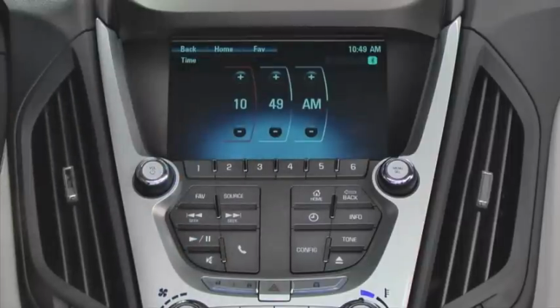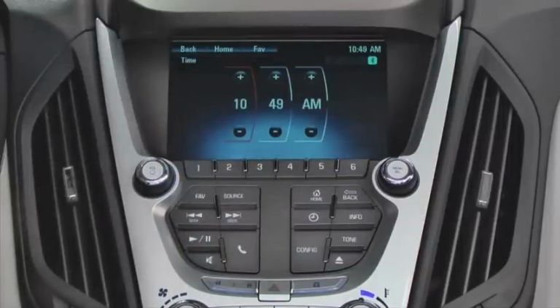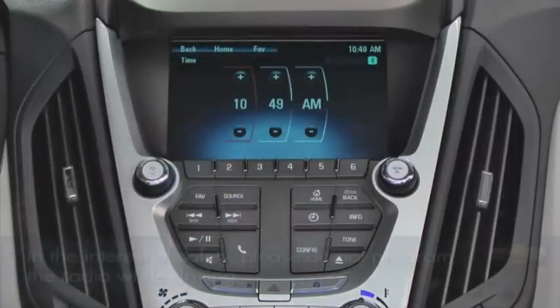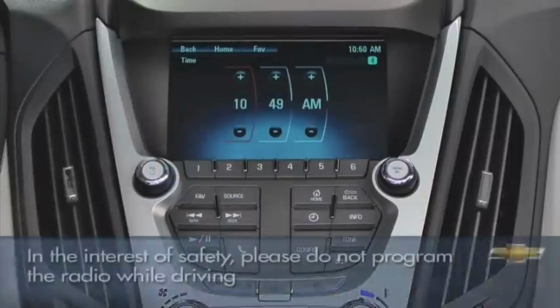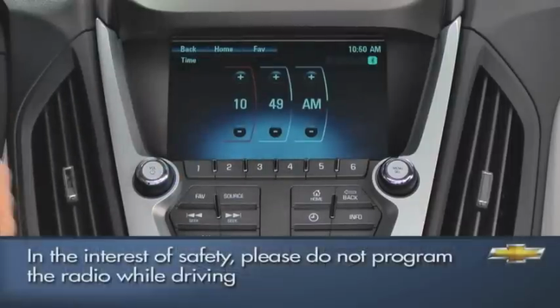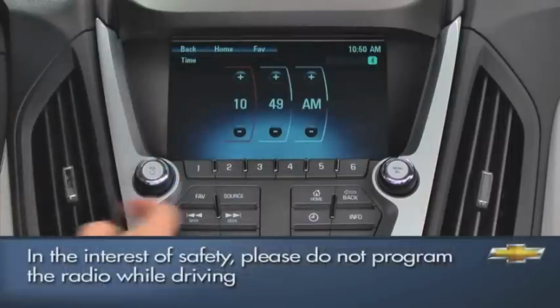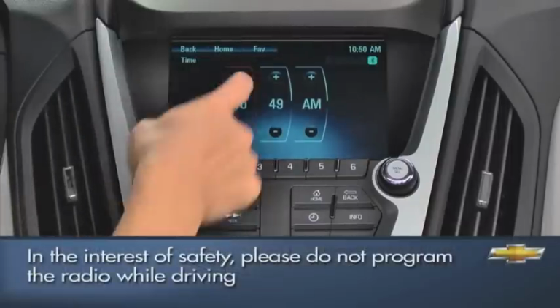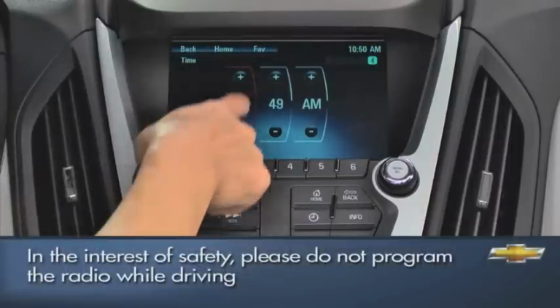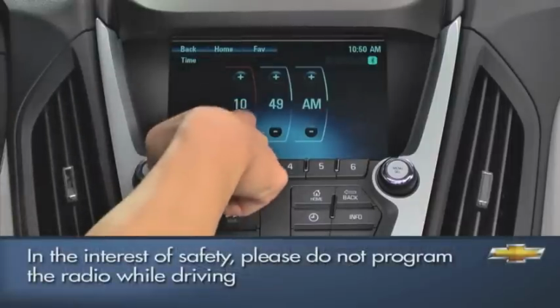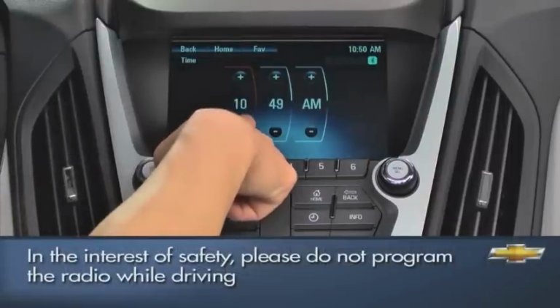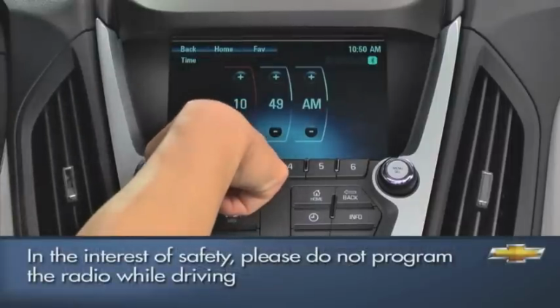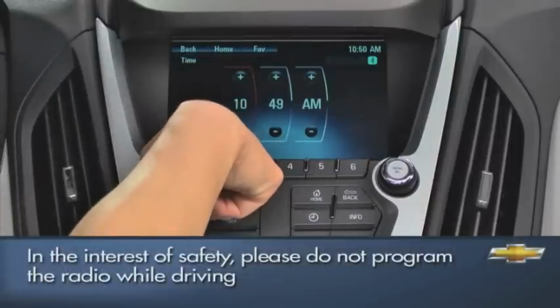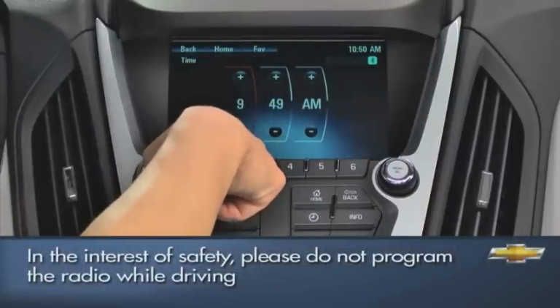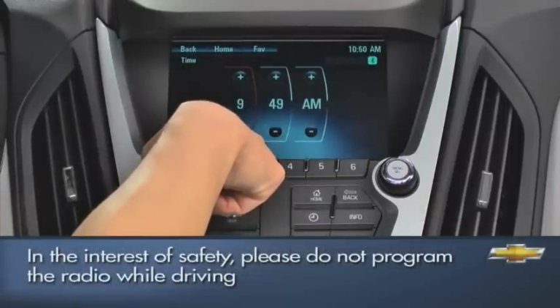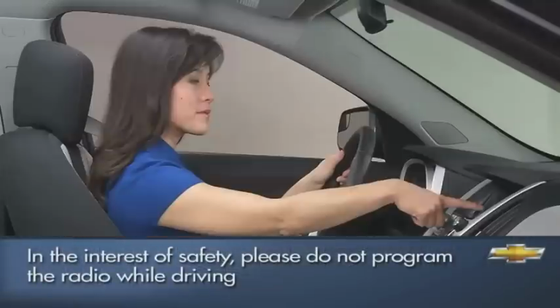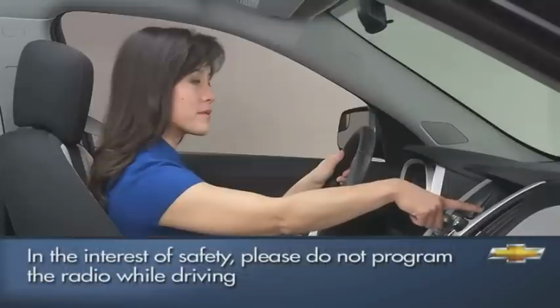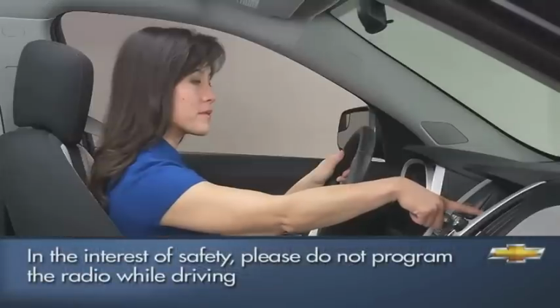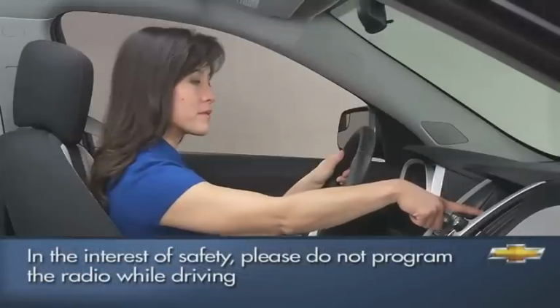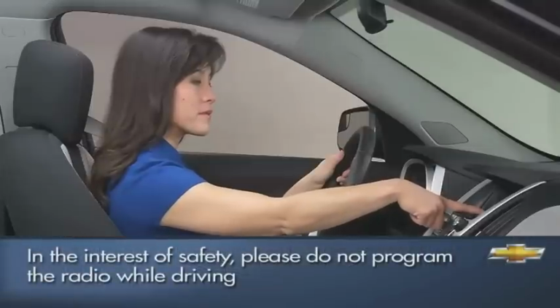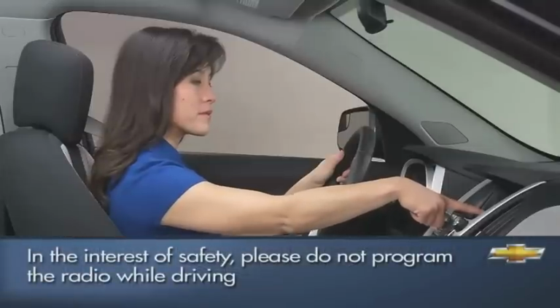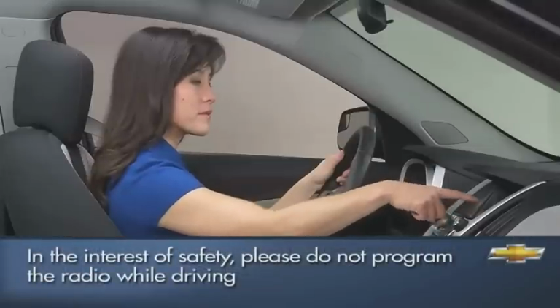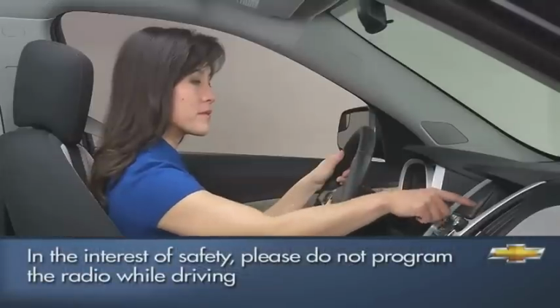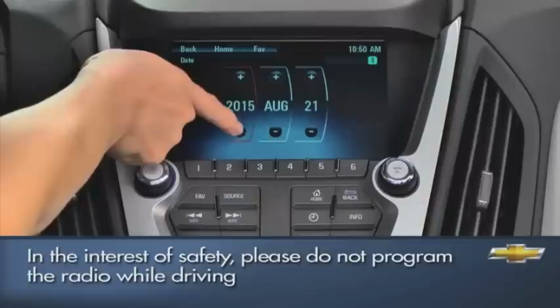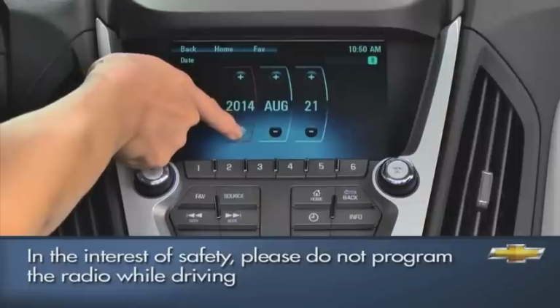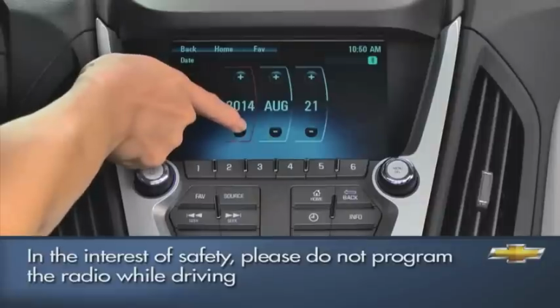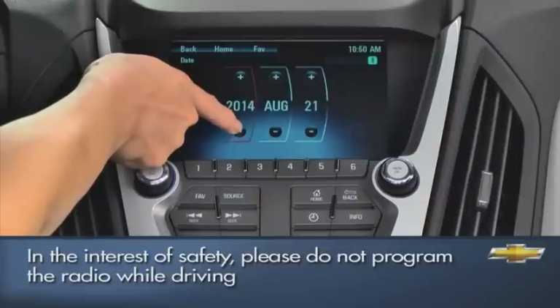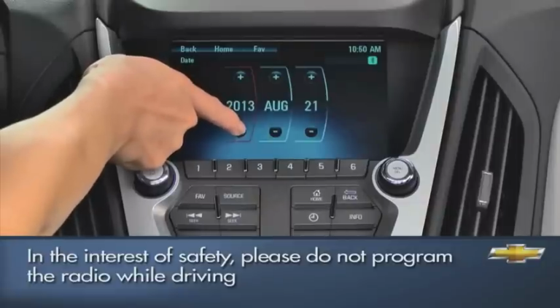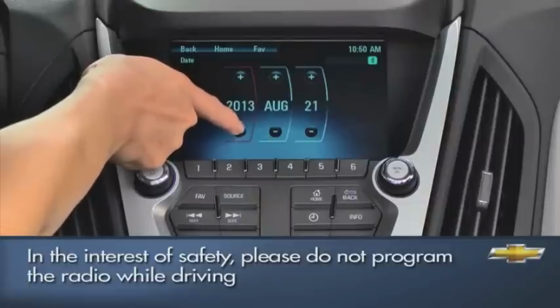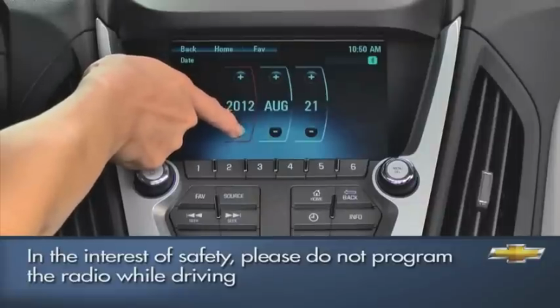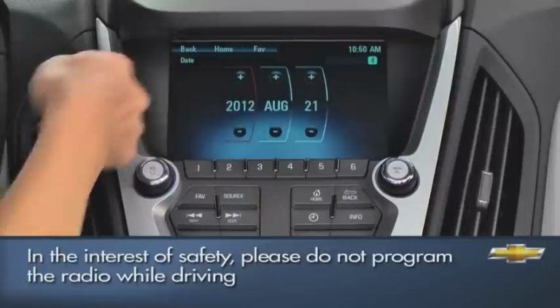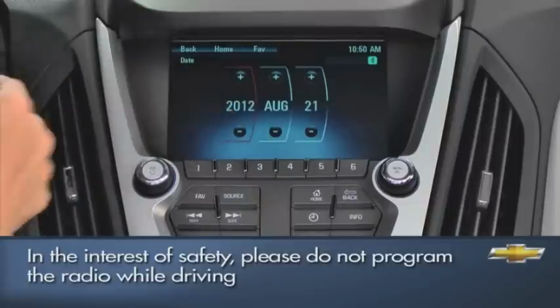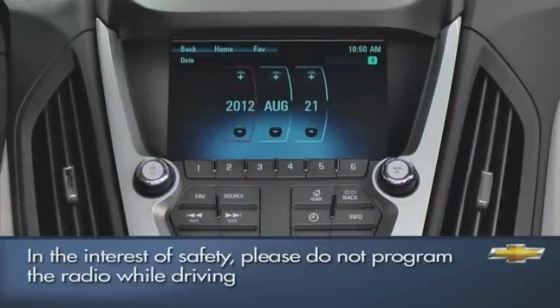Touch plus or minus to adjust hours, minutes, and AM or PM. Date is set in the same way.